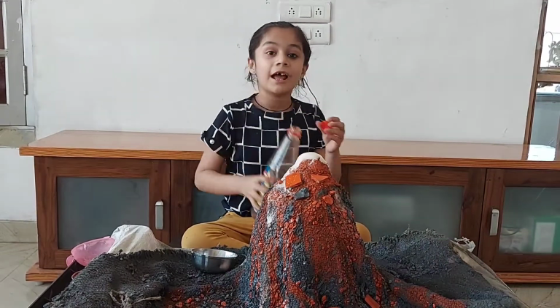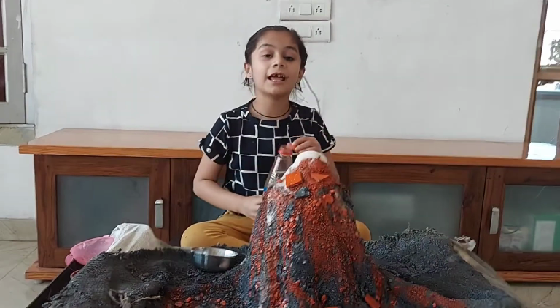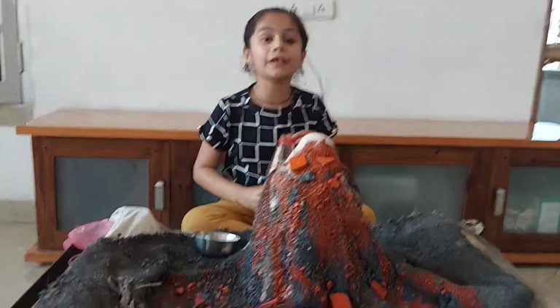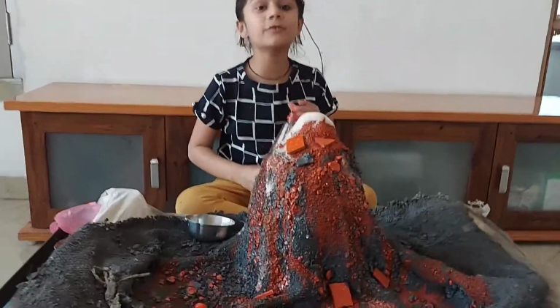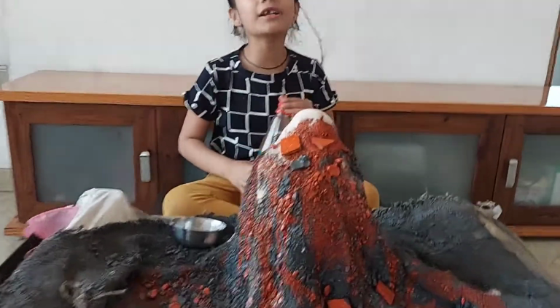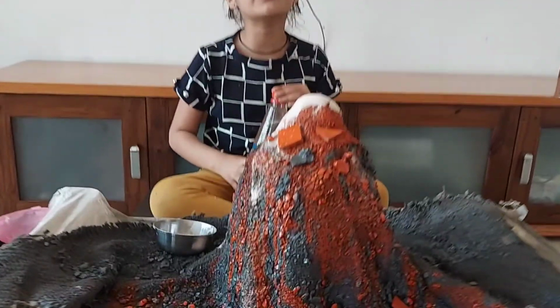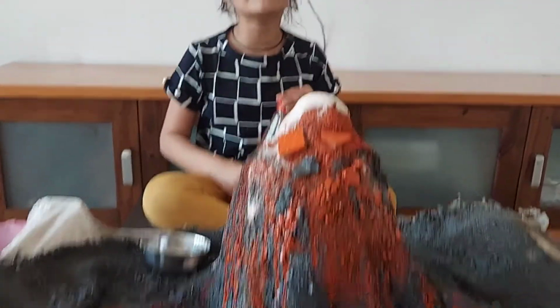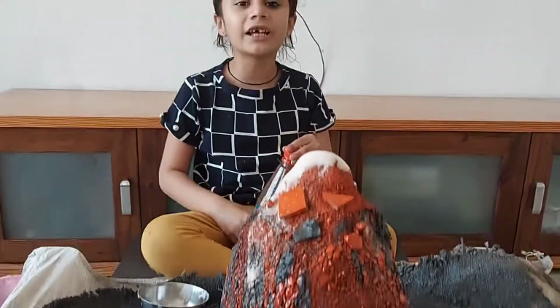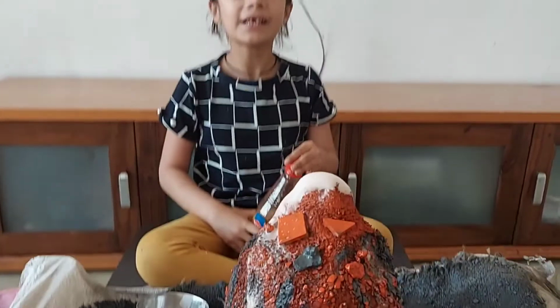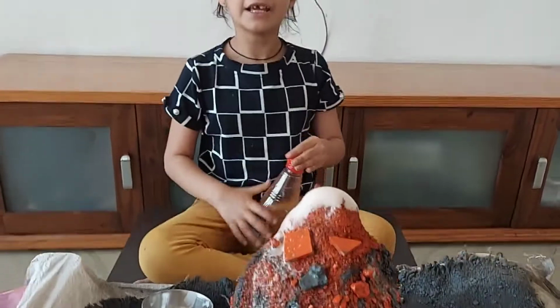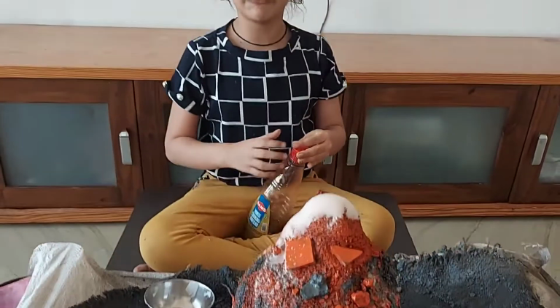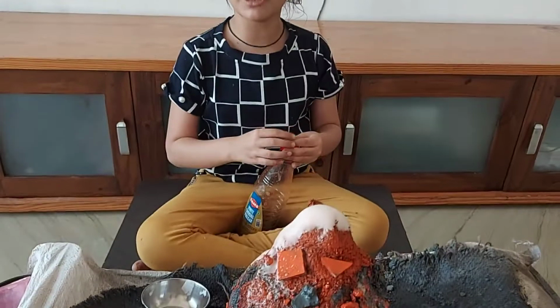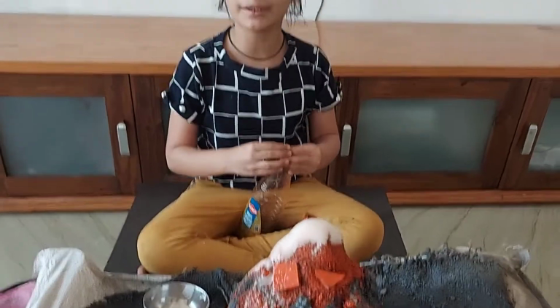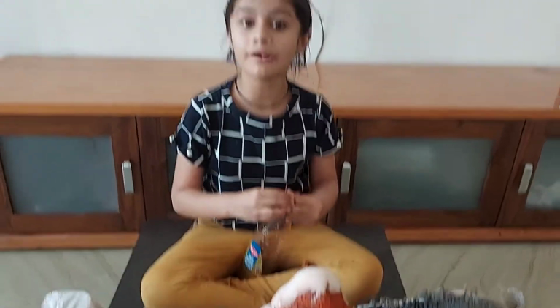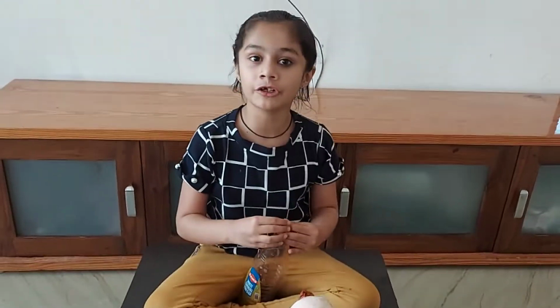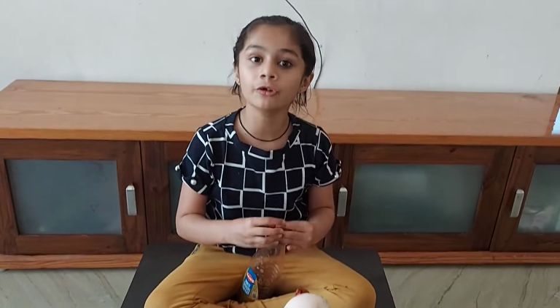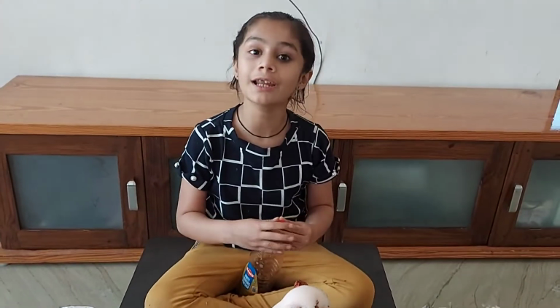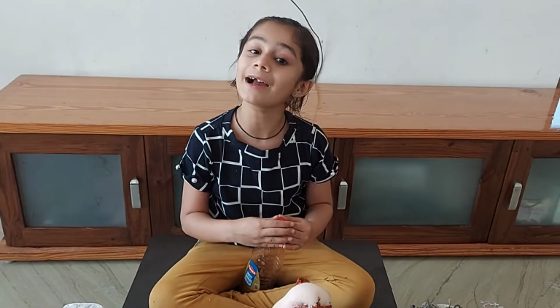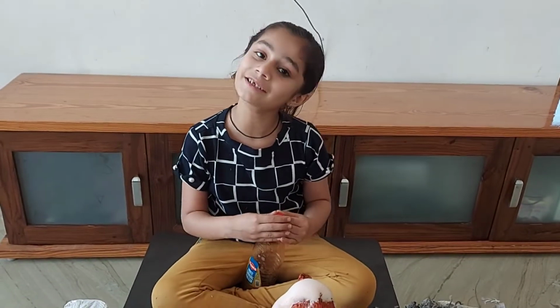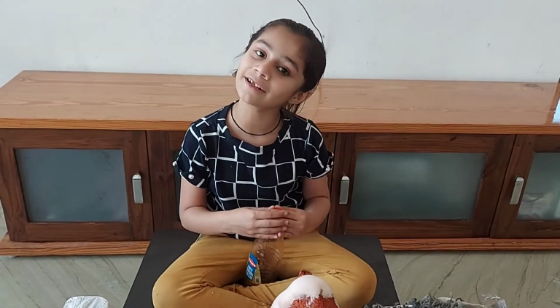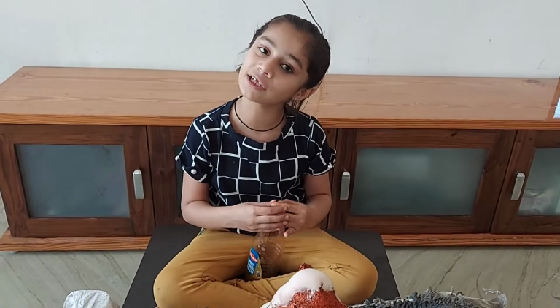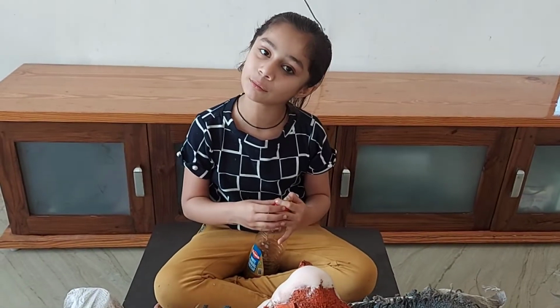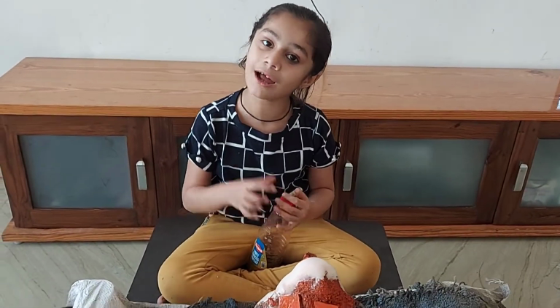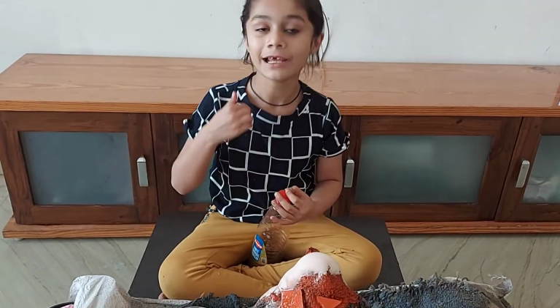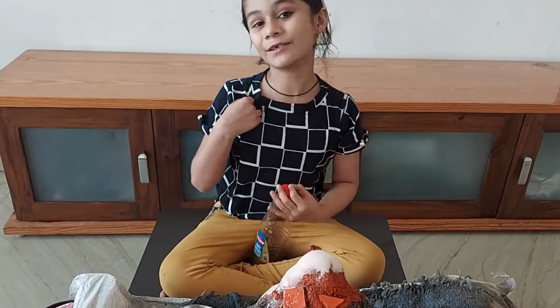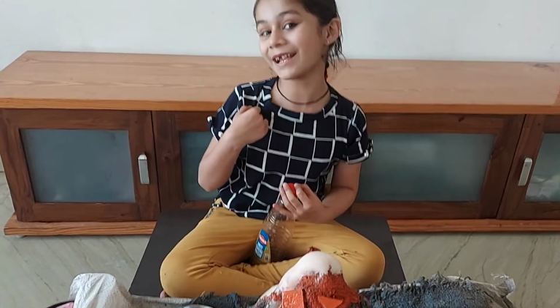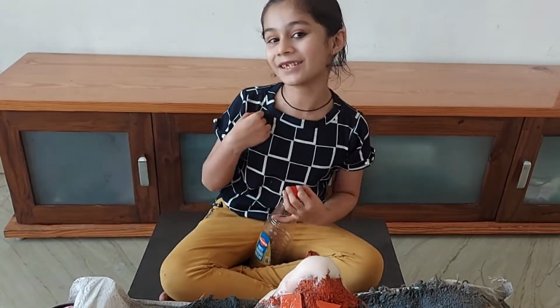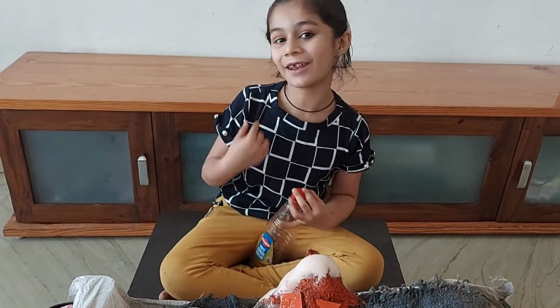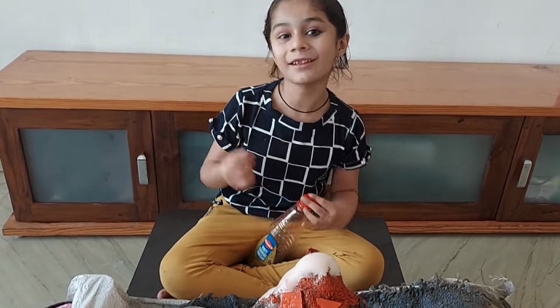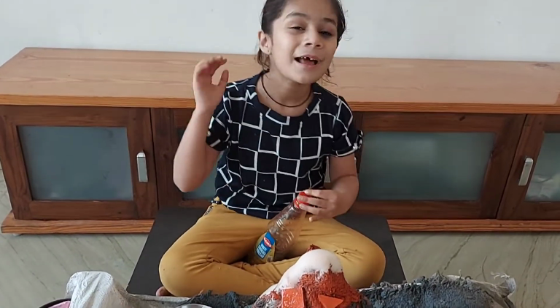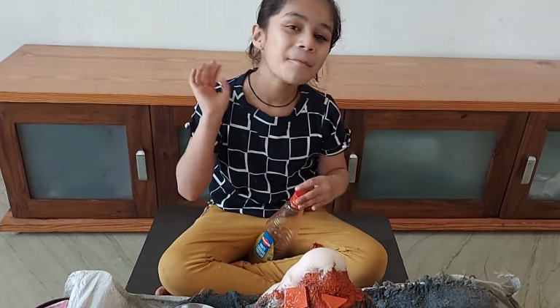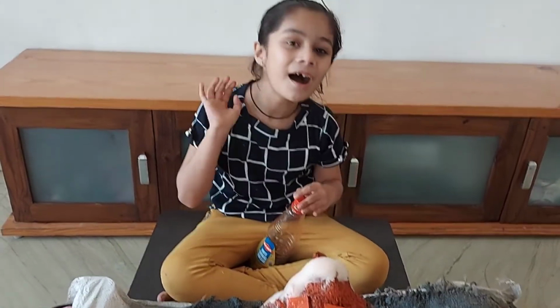Thank you my dear friends. If you like my video then like, share and subscribe to my channel. Bye!